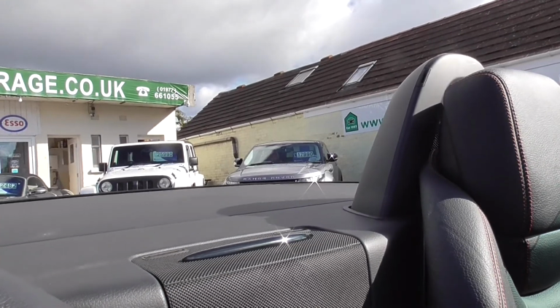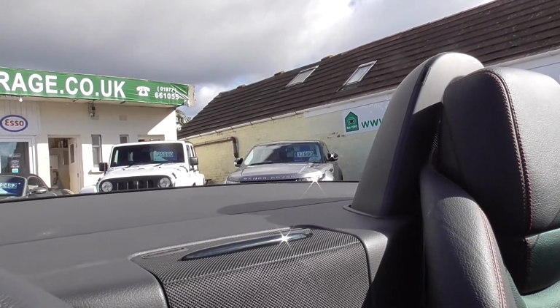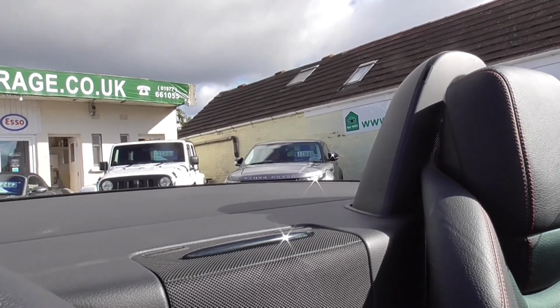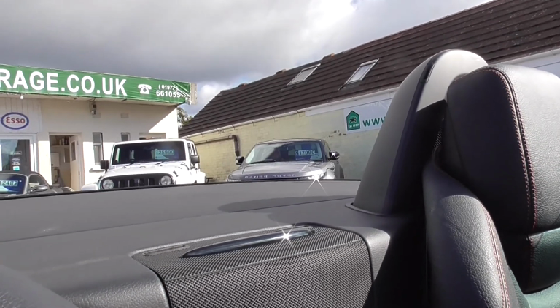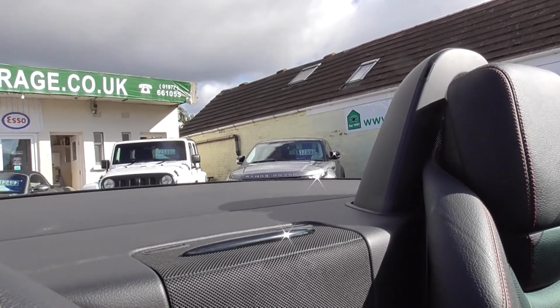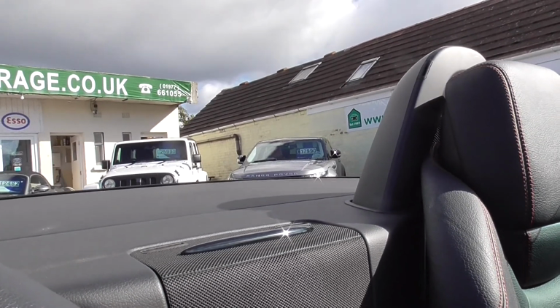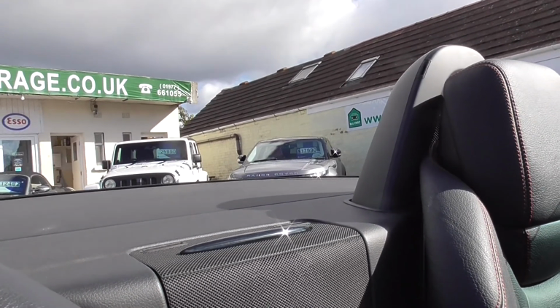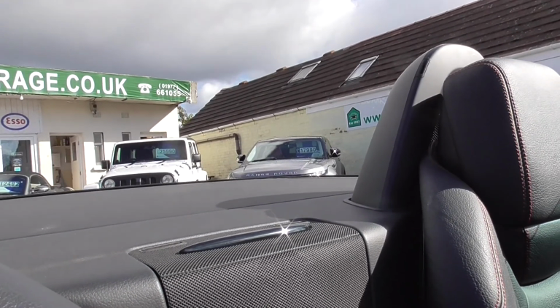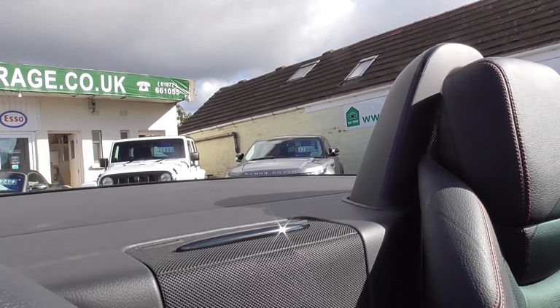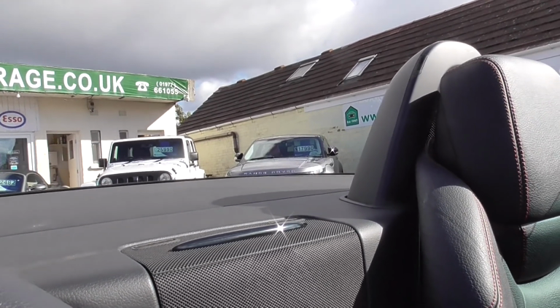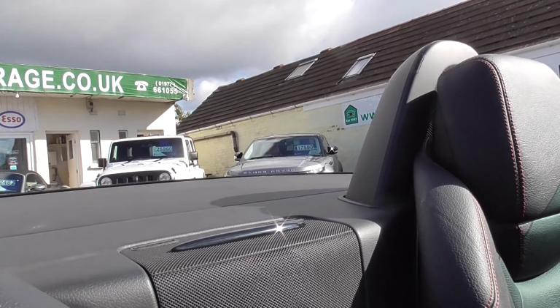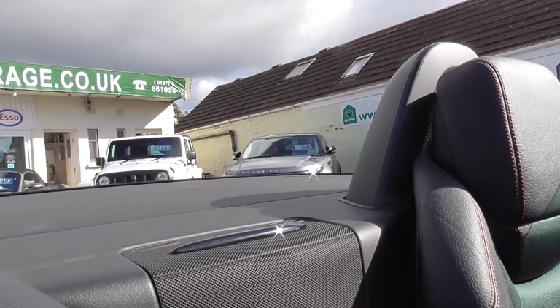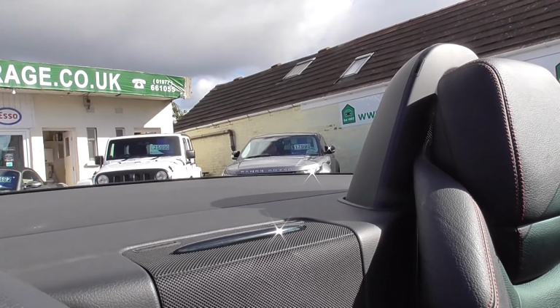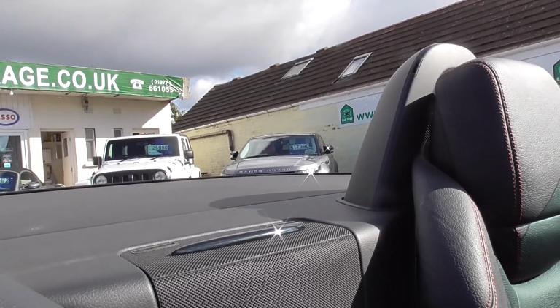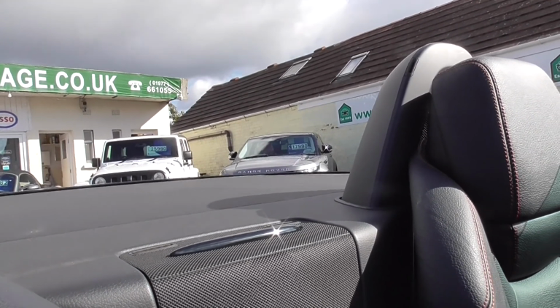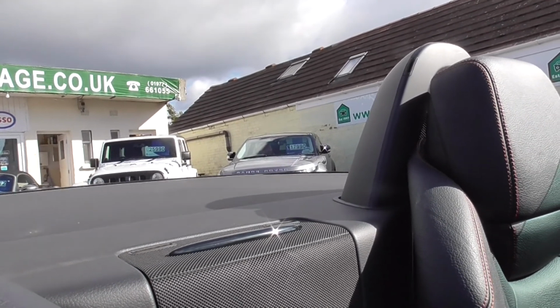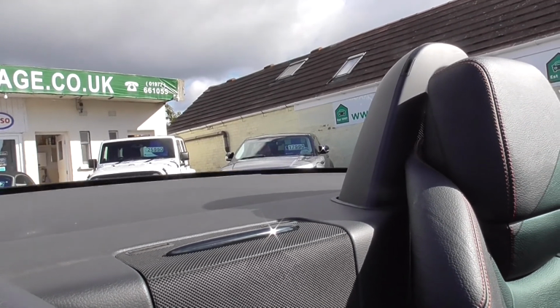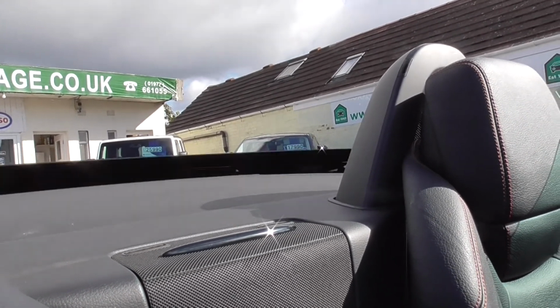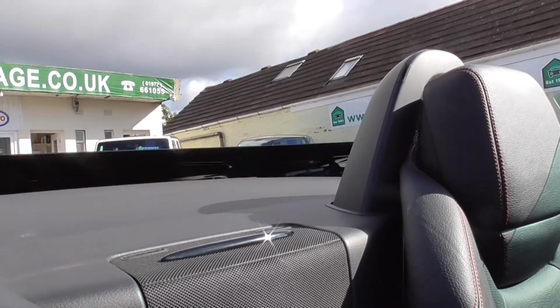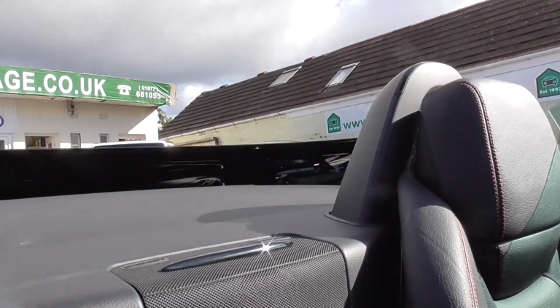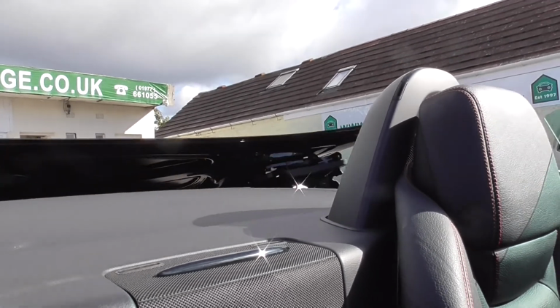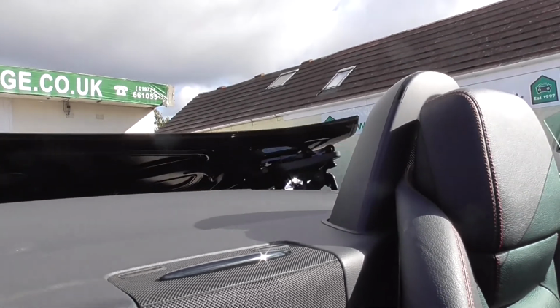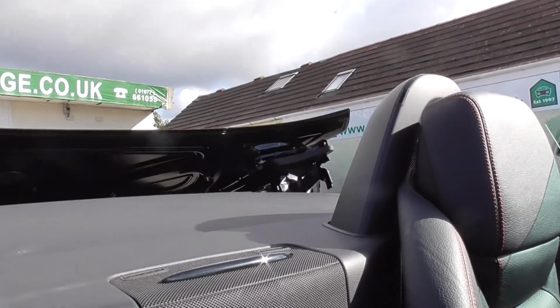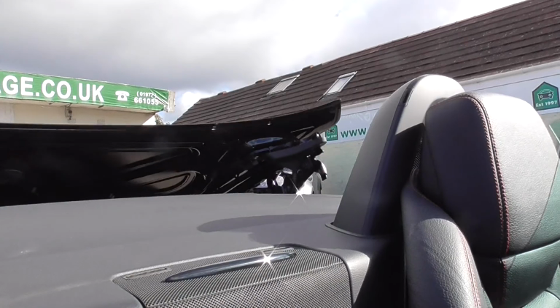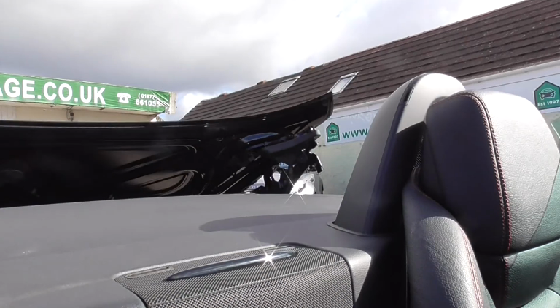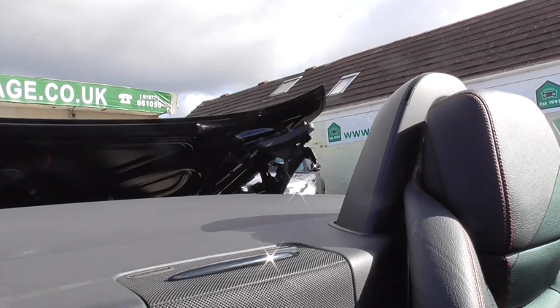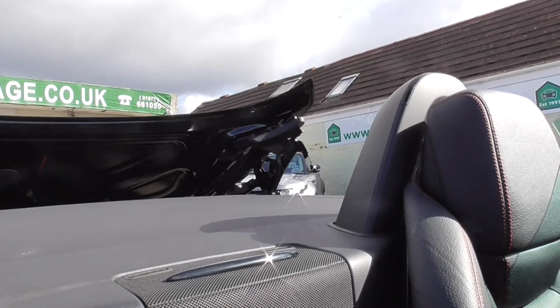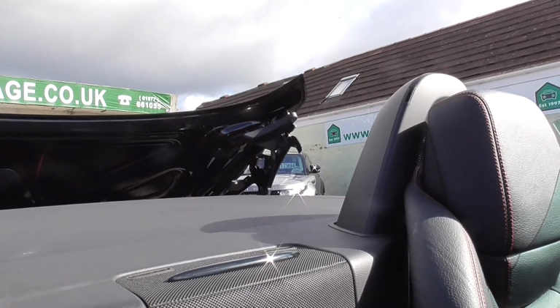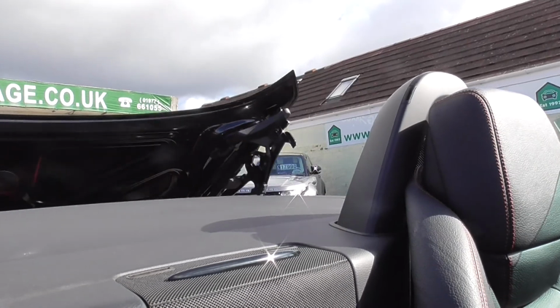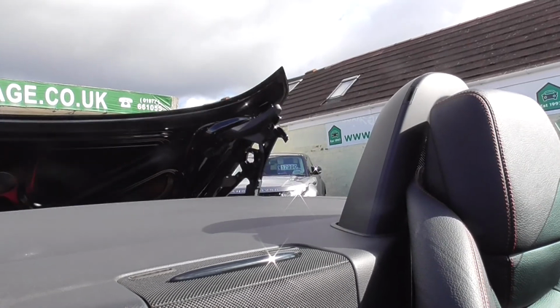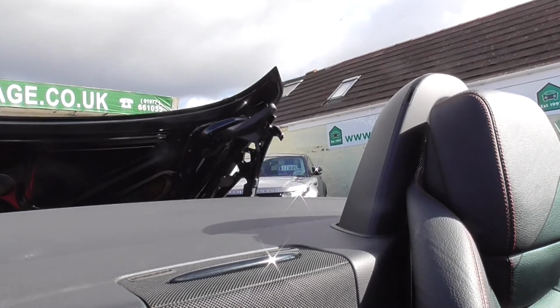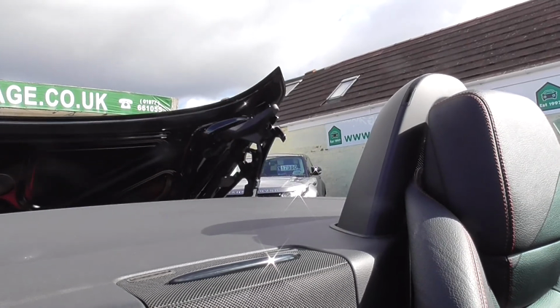The roof, as you can see, all works fine — smooth operation, no juddering.